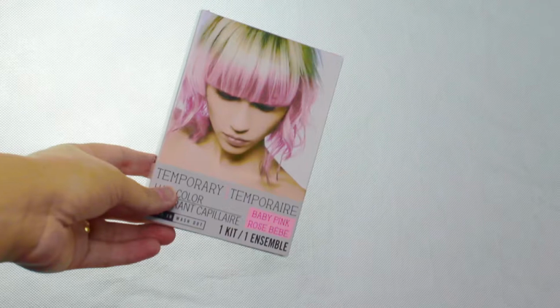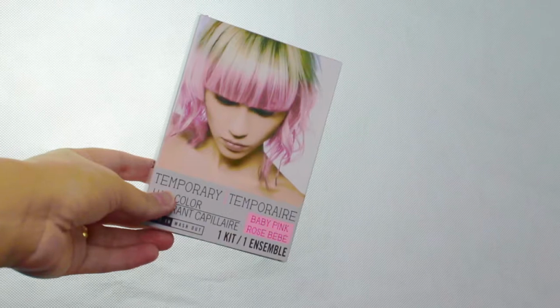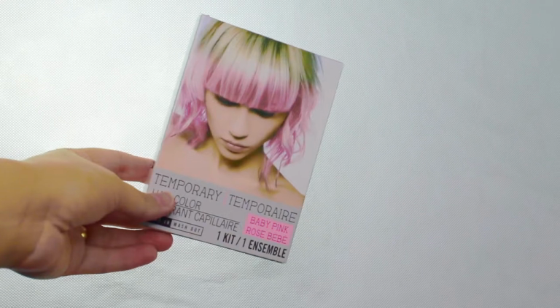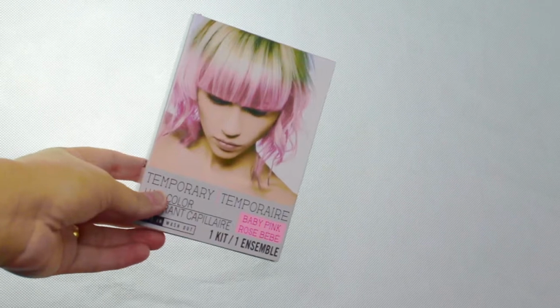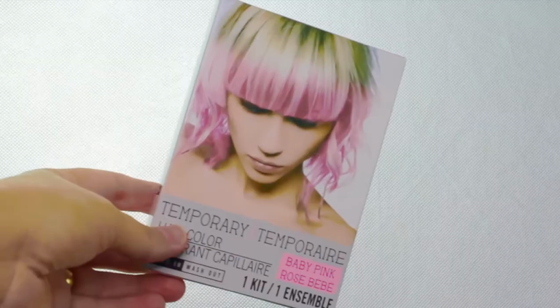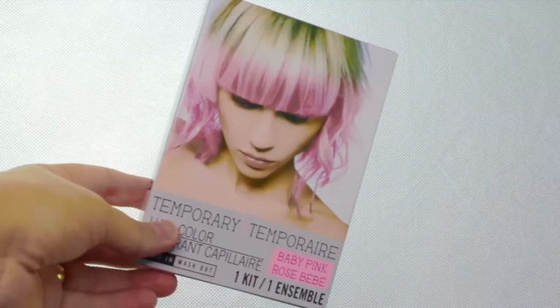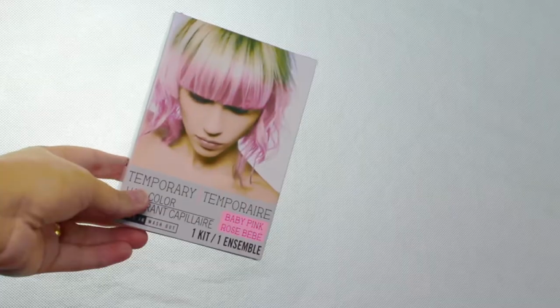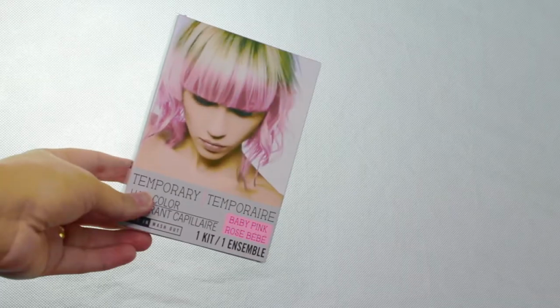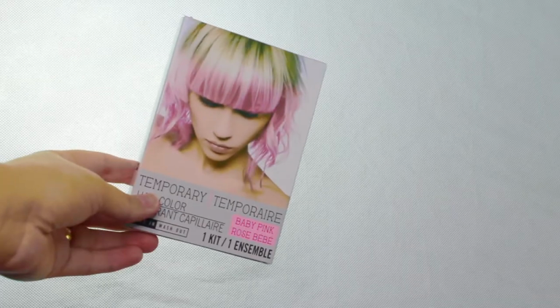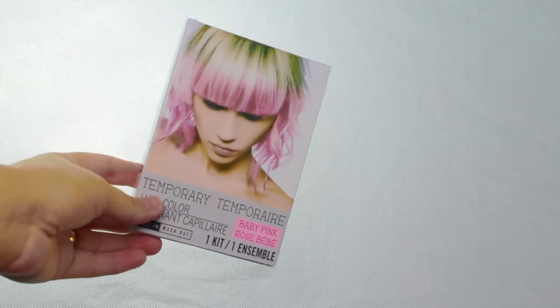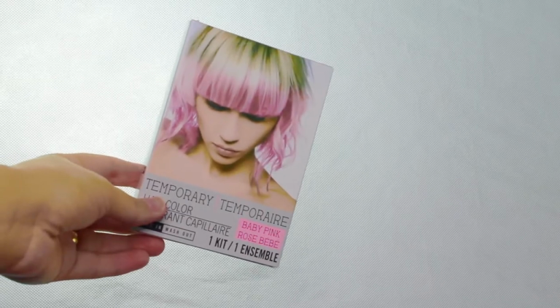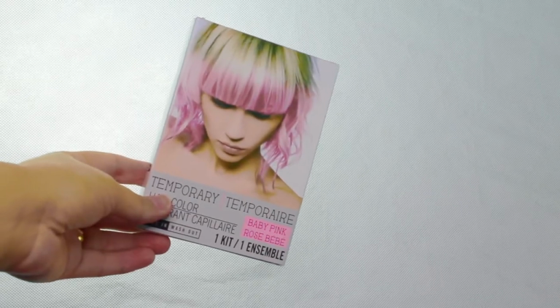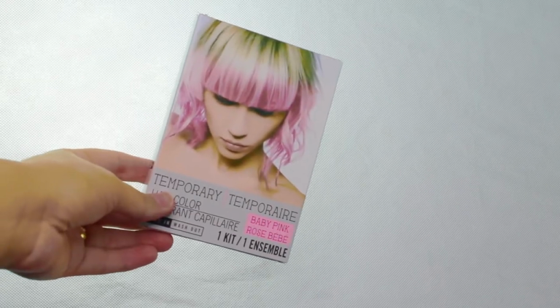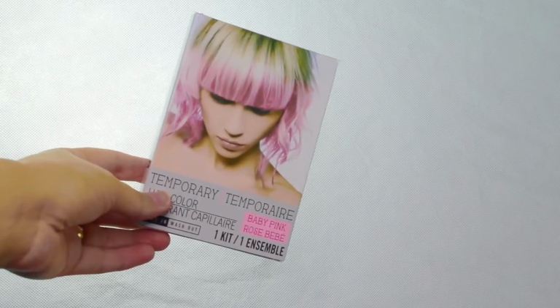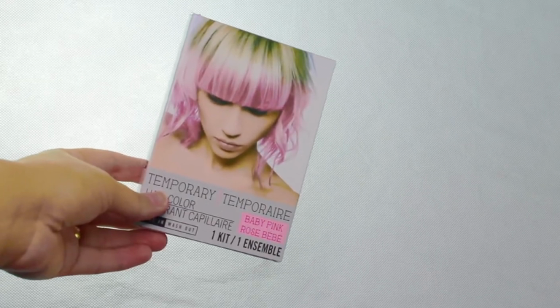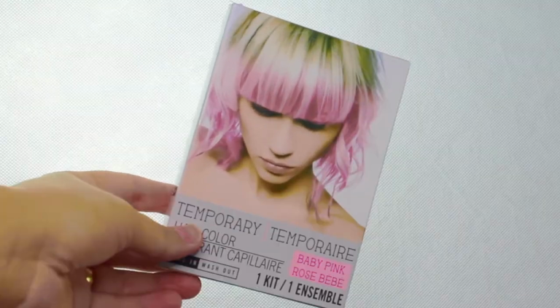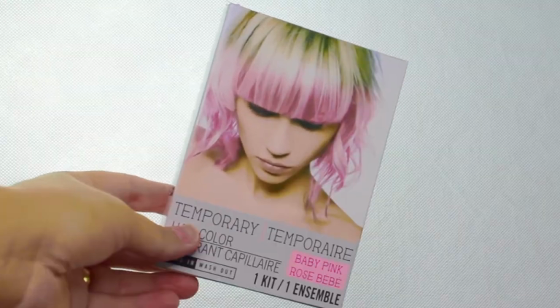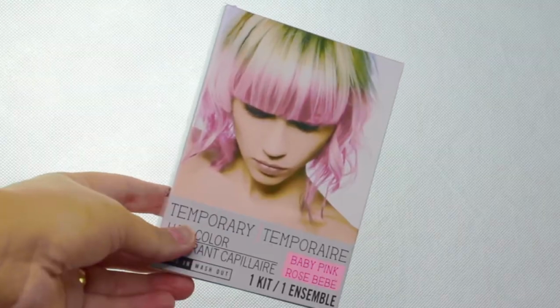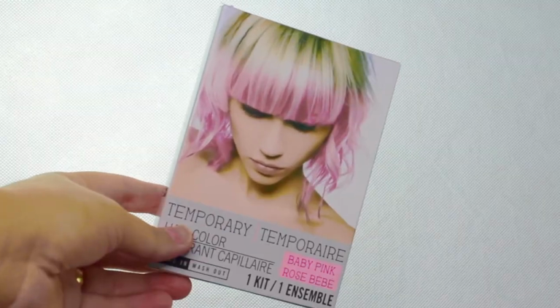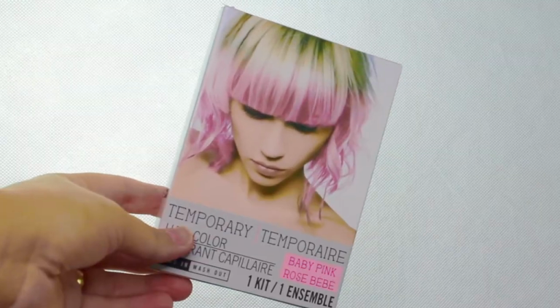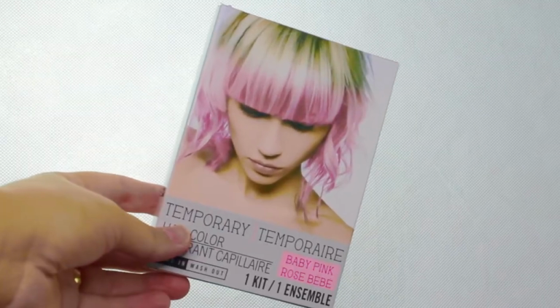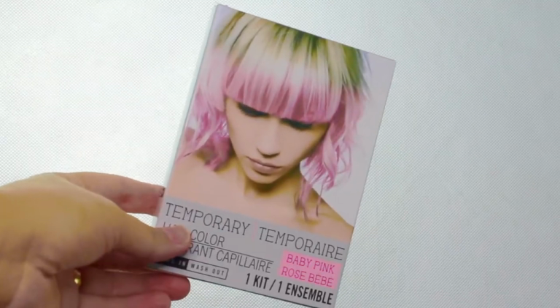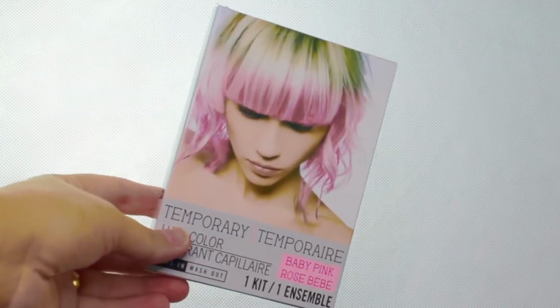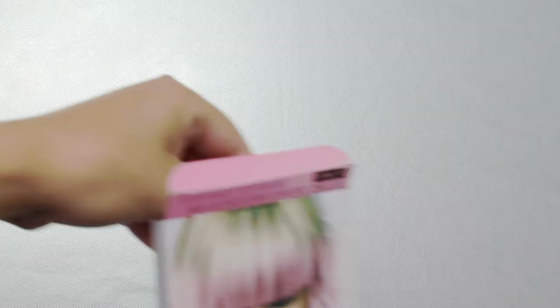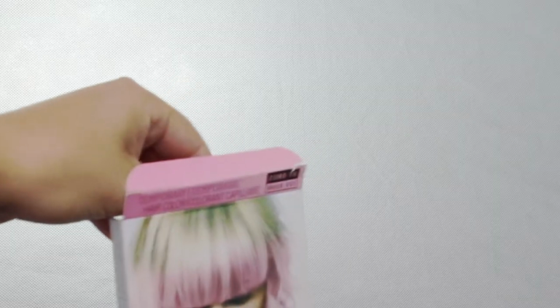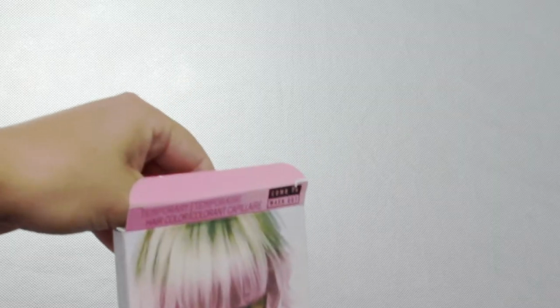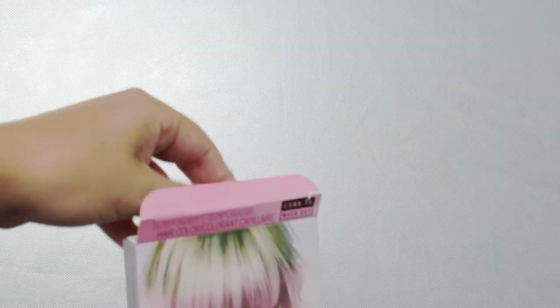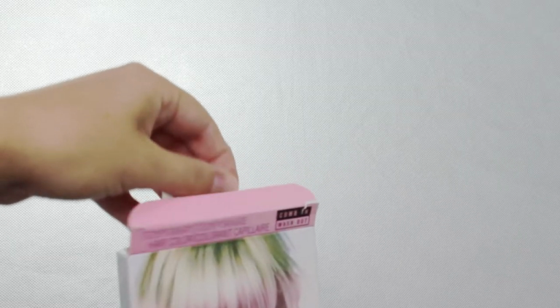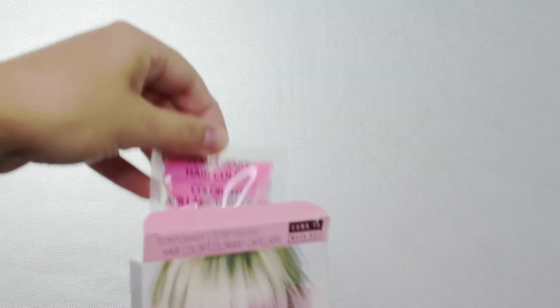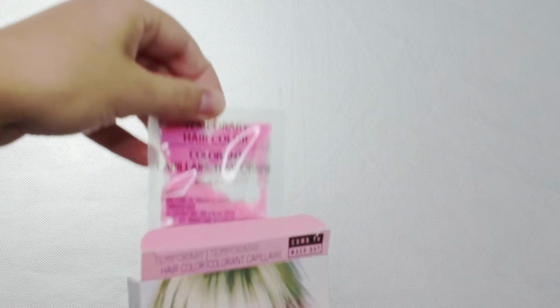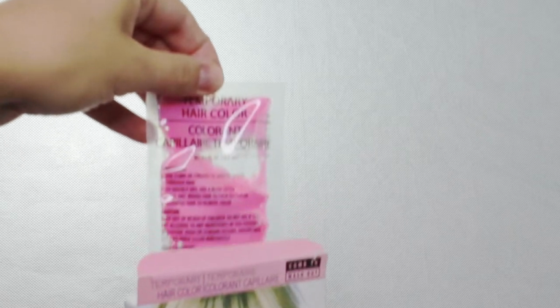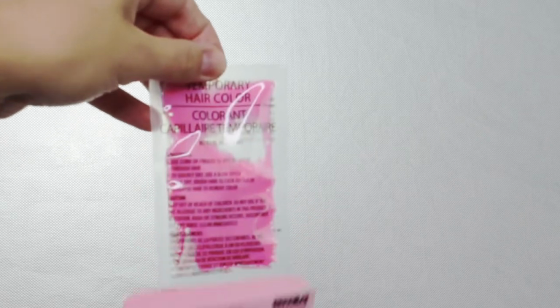Welcome to a Dollar Tree temporary hair dye review. We're going to see if this works. It was only one dollar.